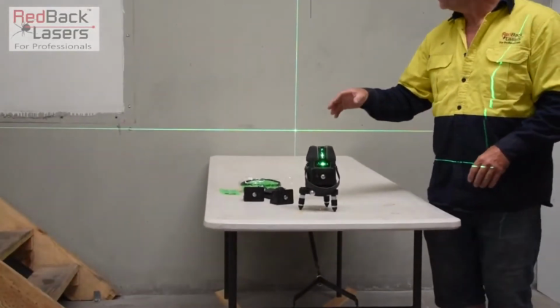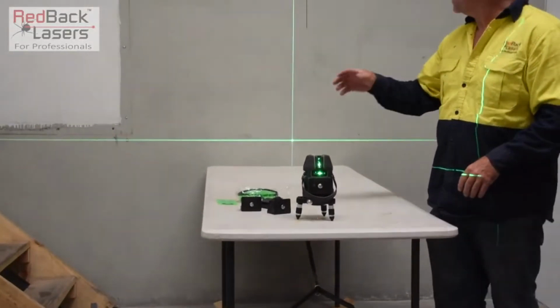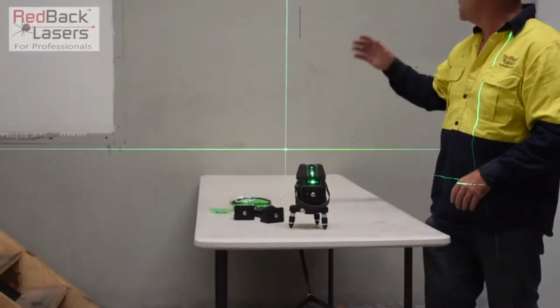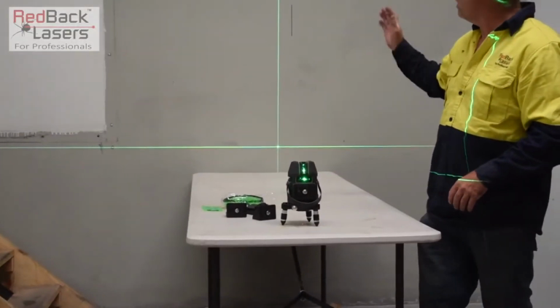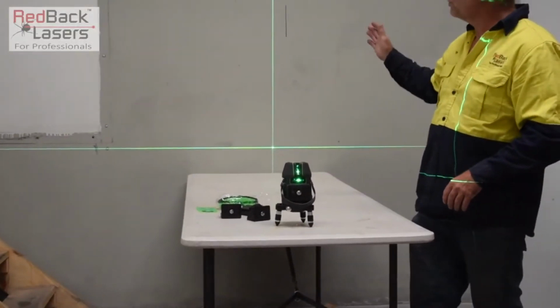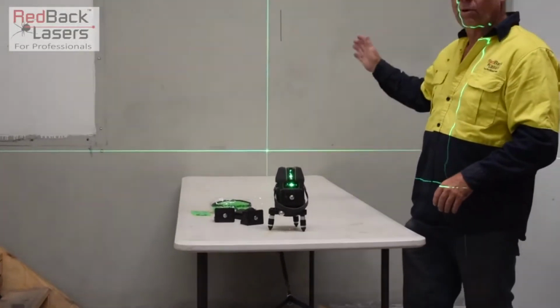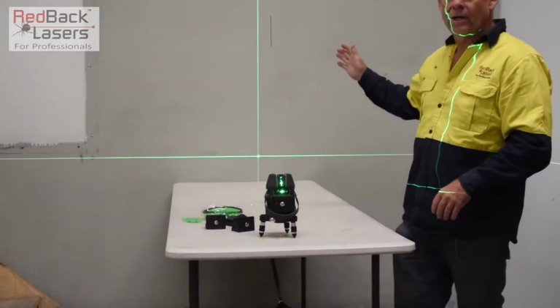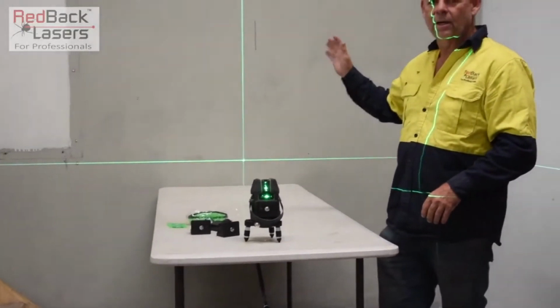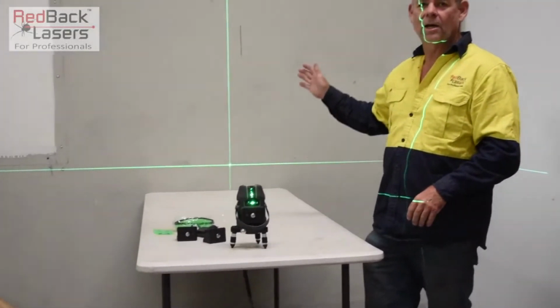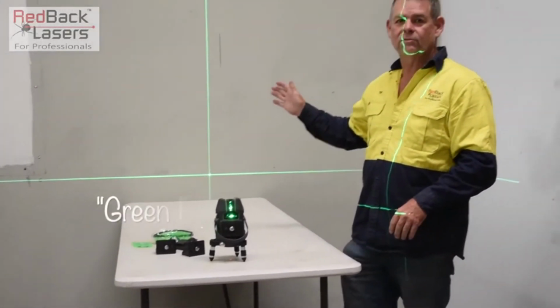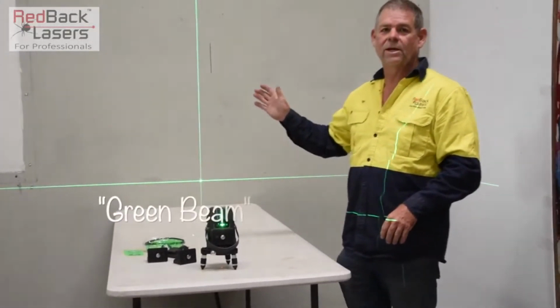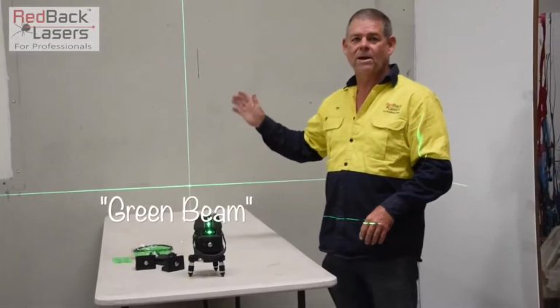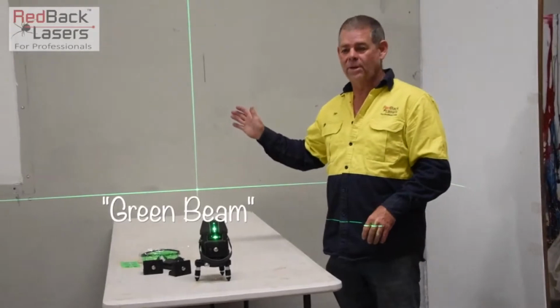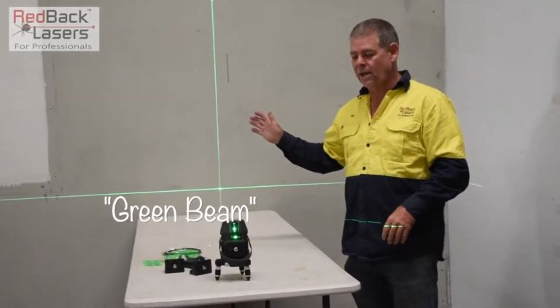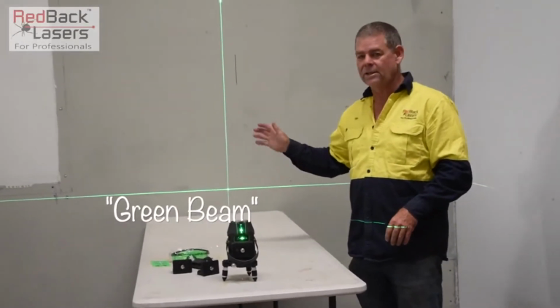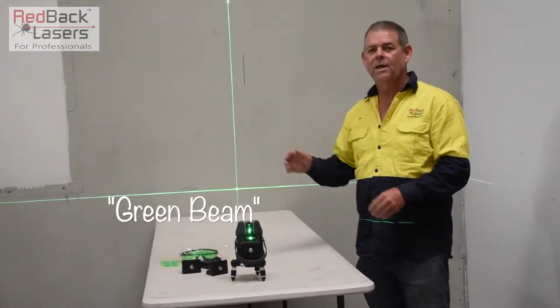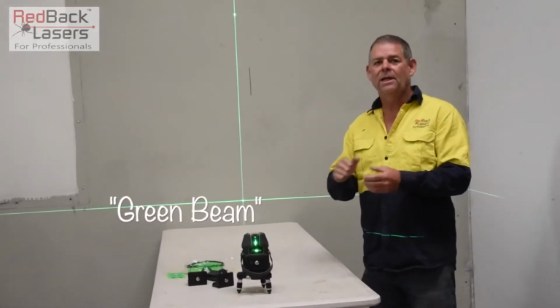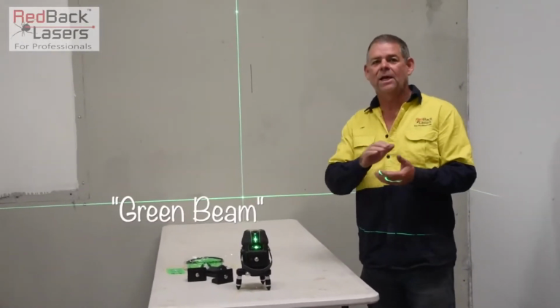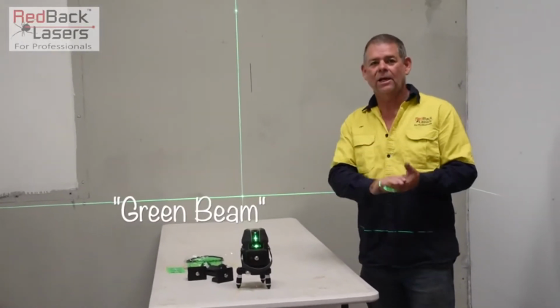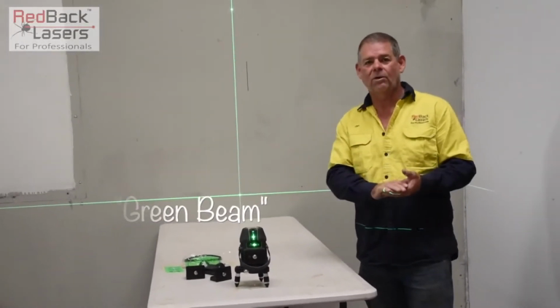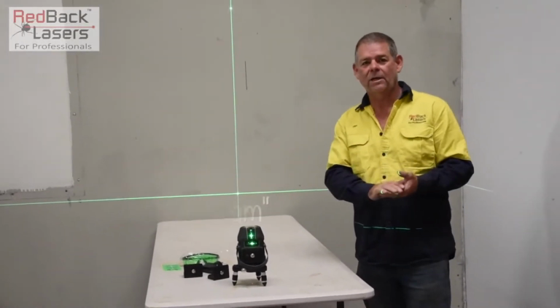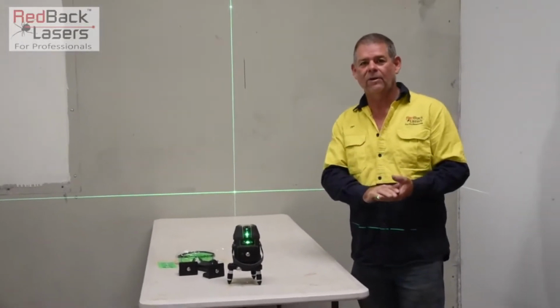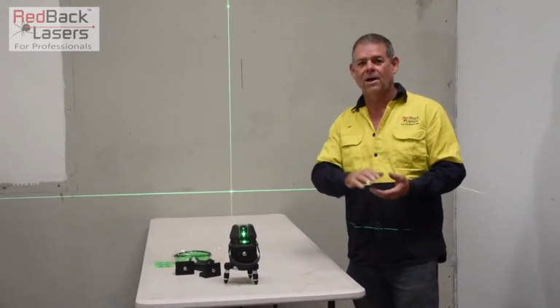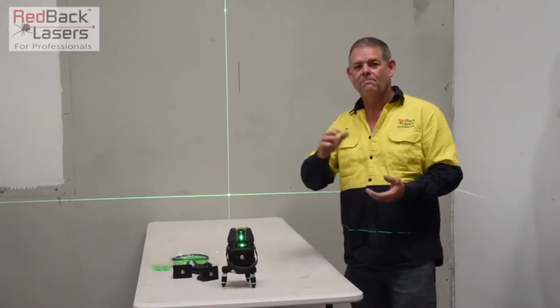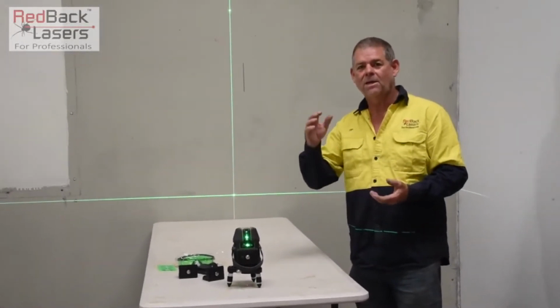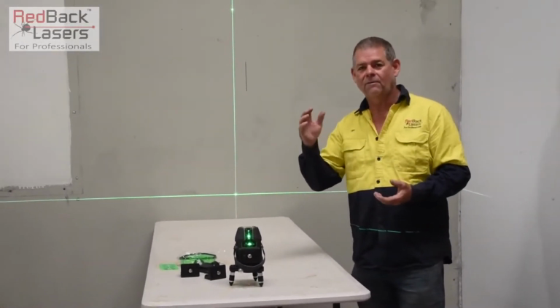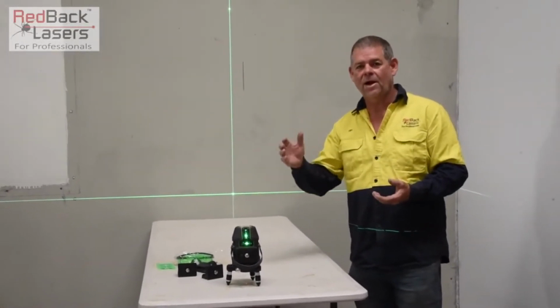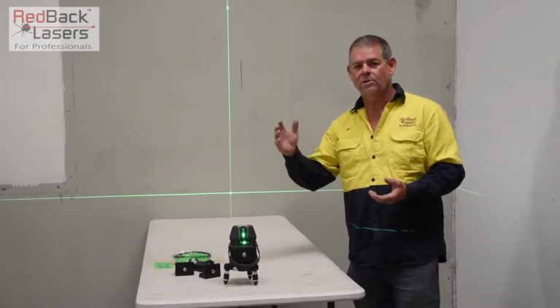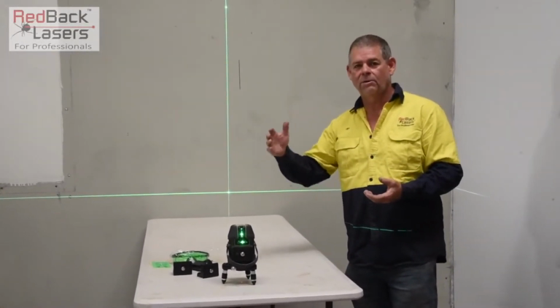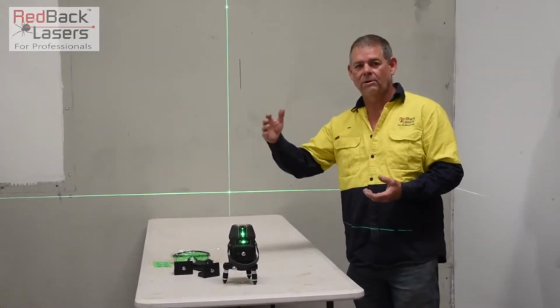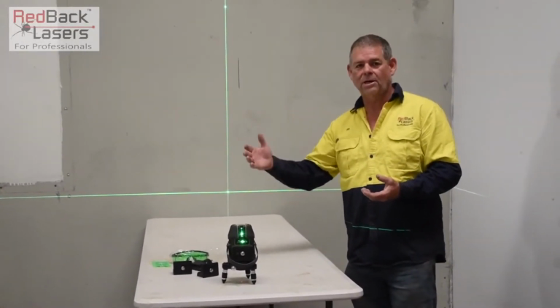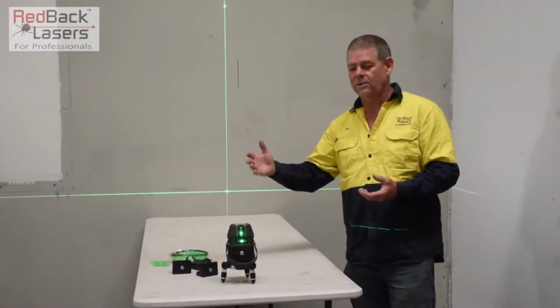That is an ultra bright, class 3 red beam laser. It is electronic levelling, making it far superior in accuracy.